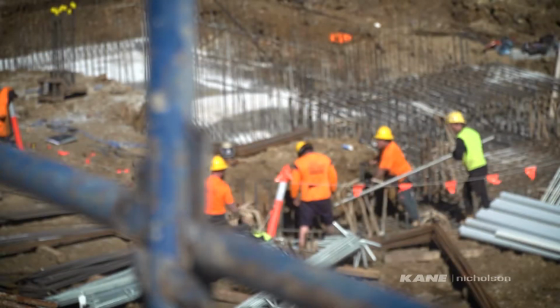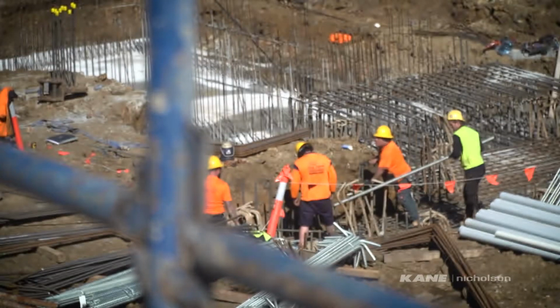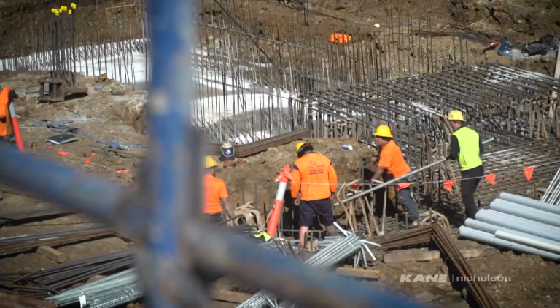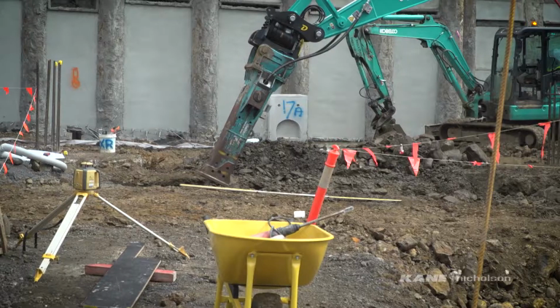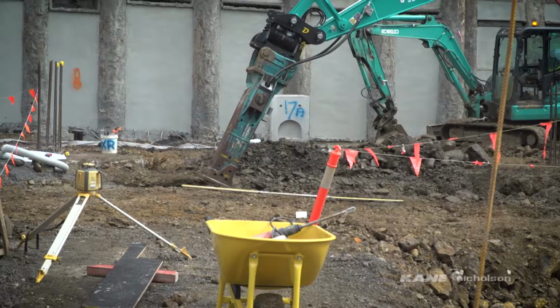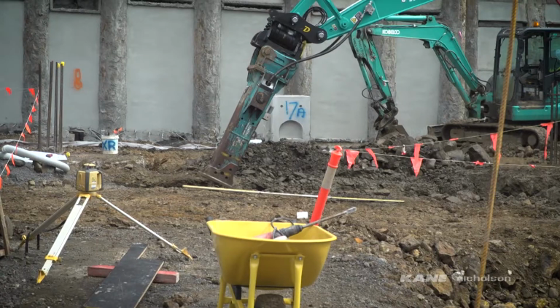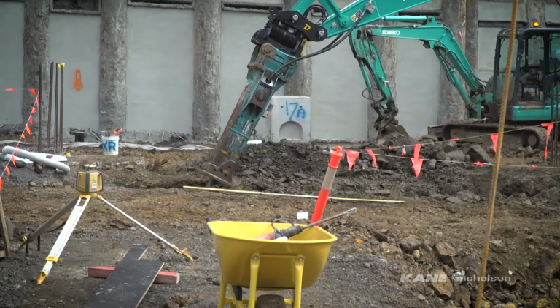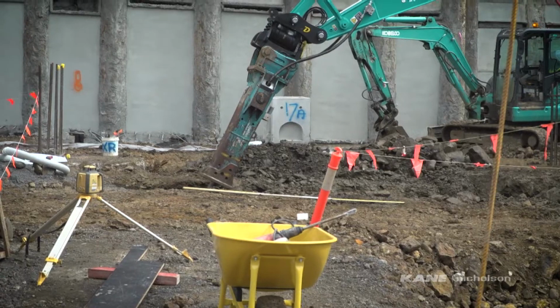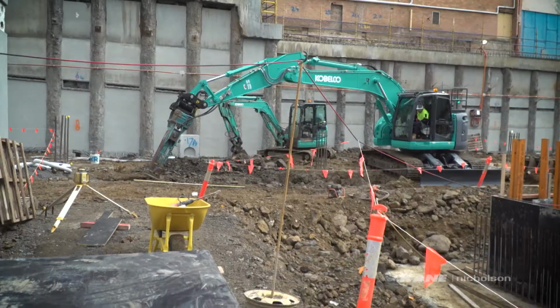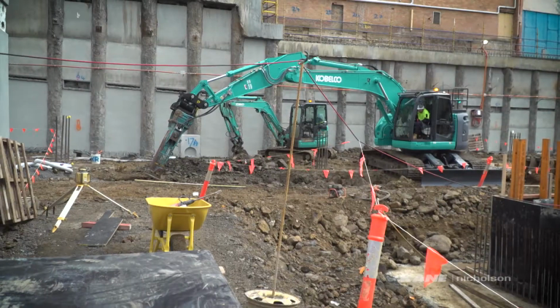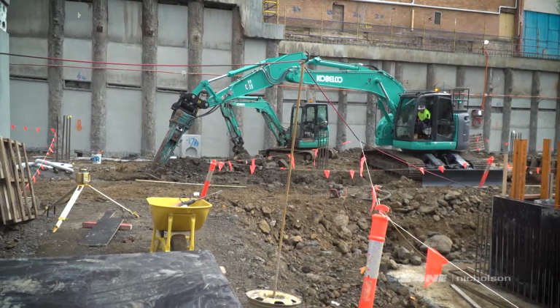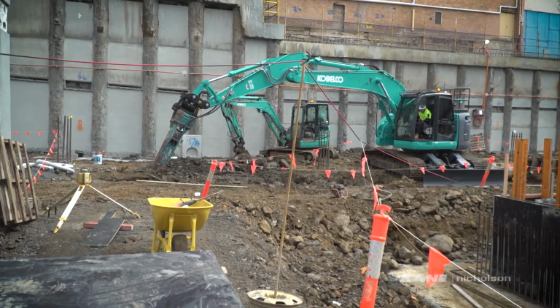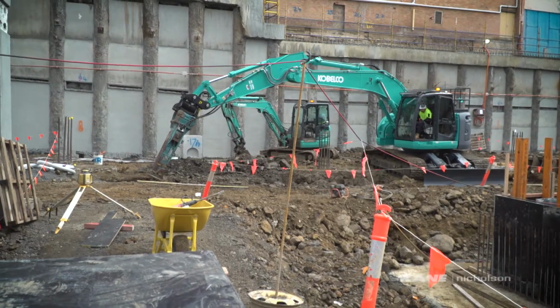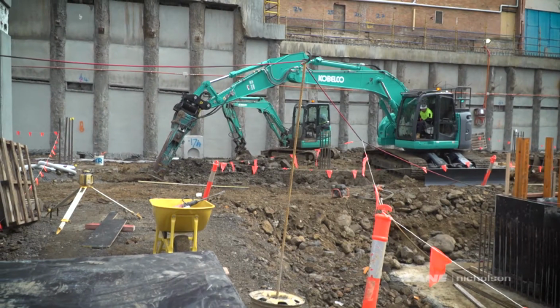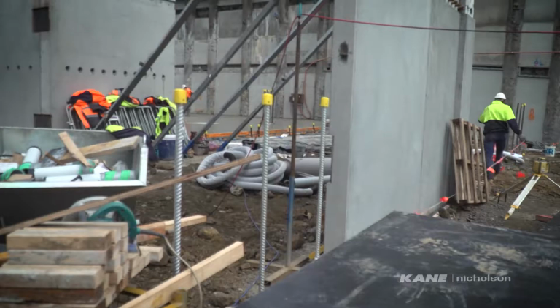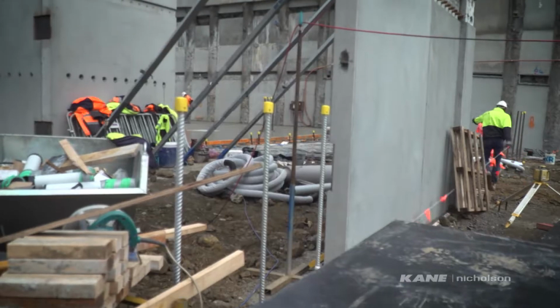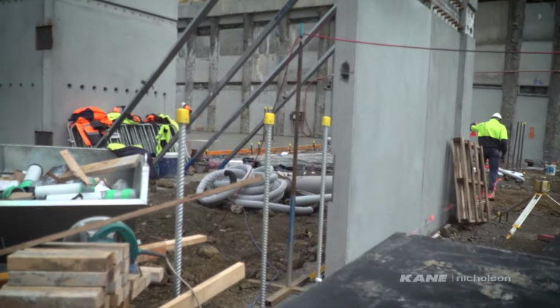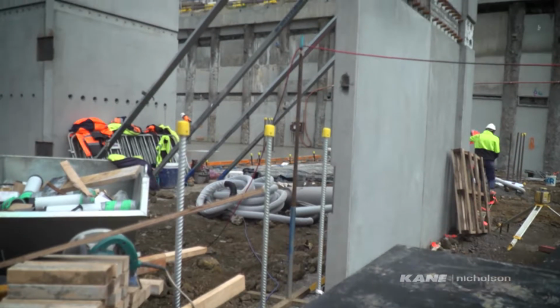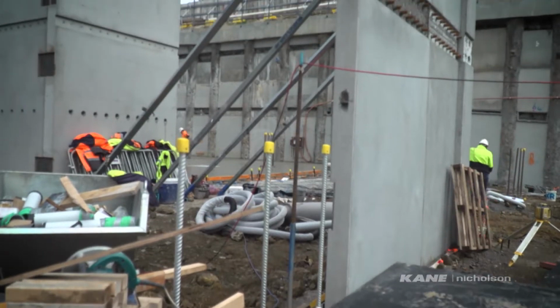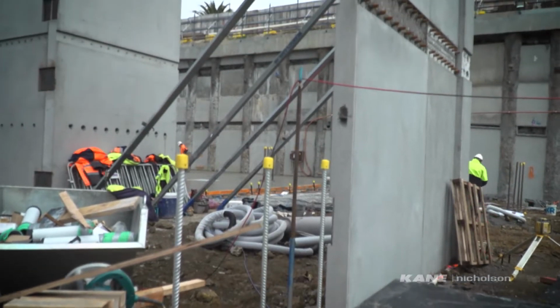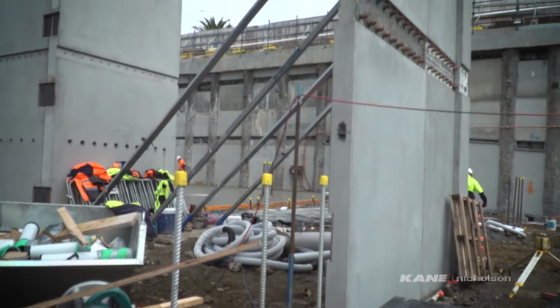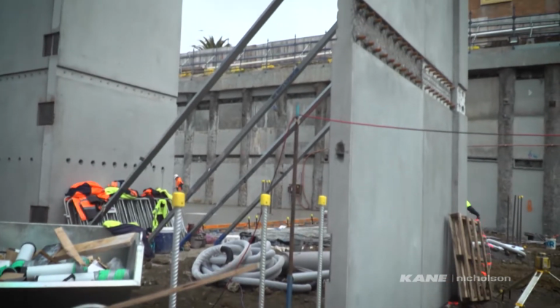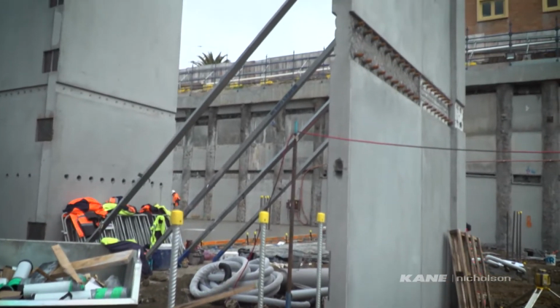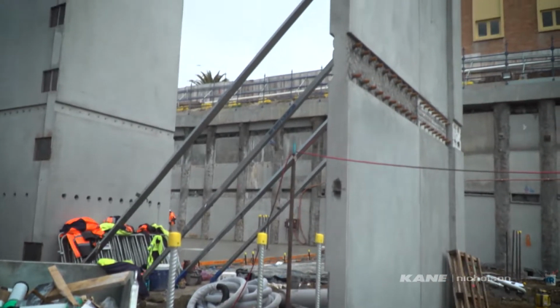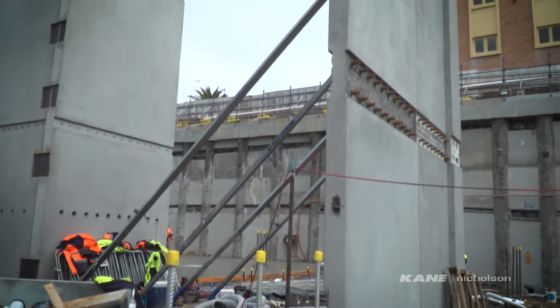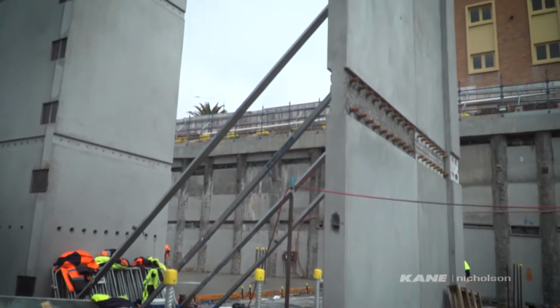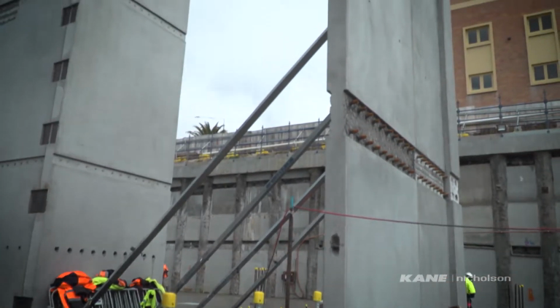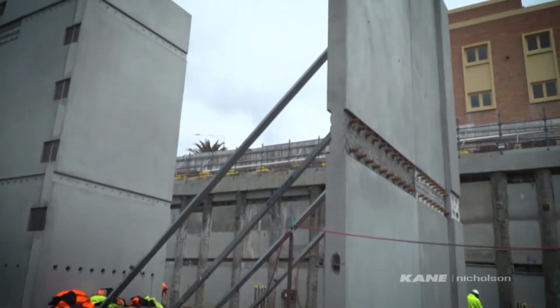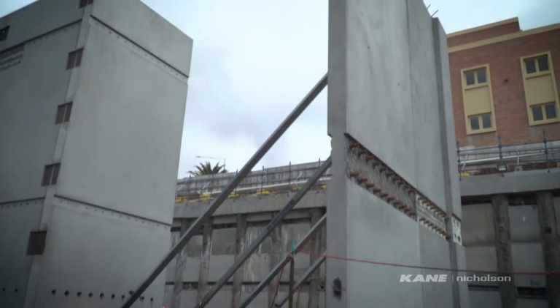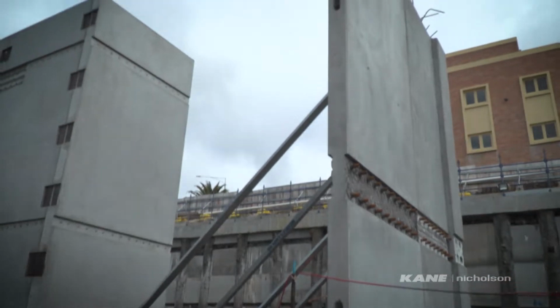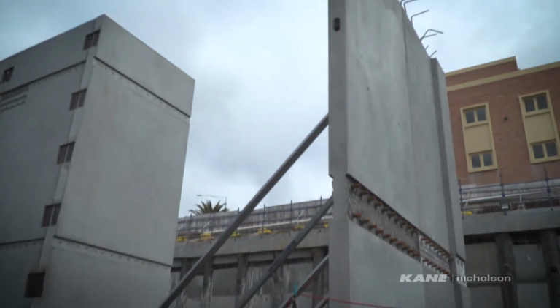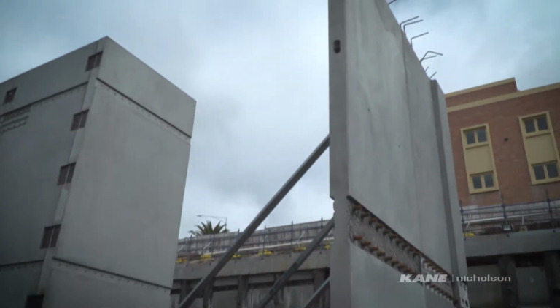It's an exciting phase of the project where we're seeing the first of the vertical structures emerge from the depths of the basement.